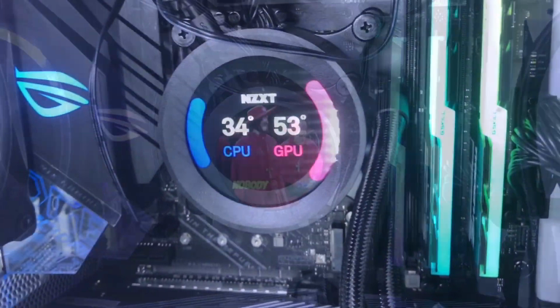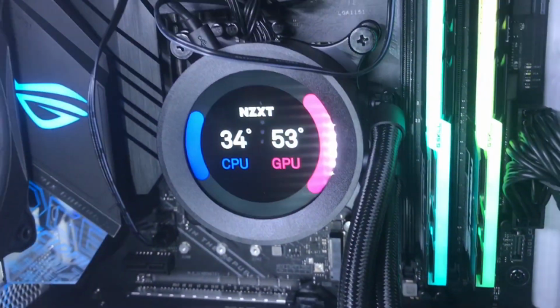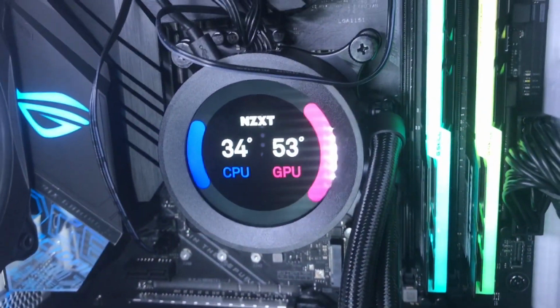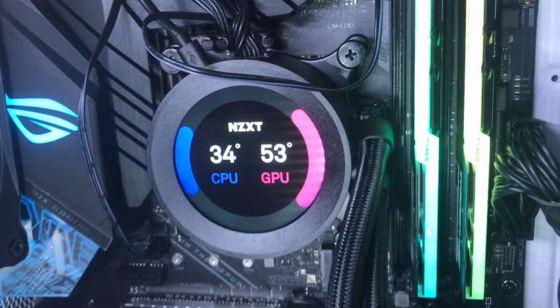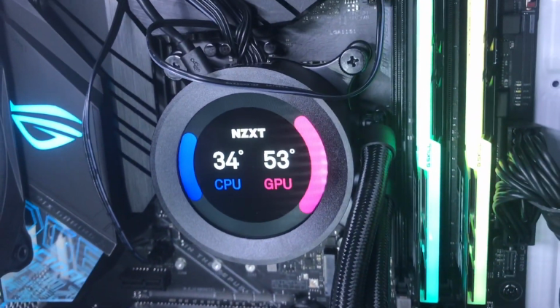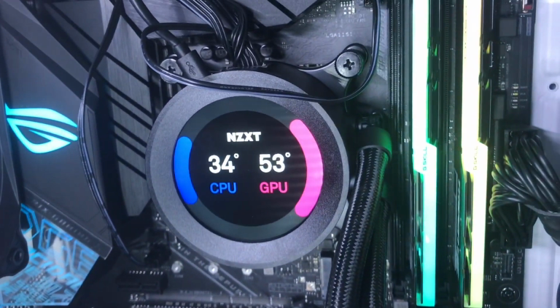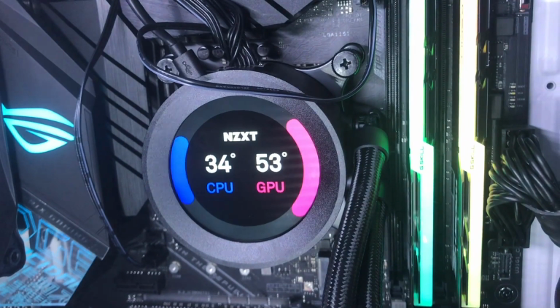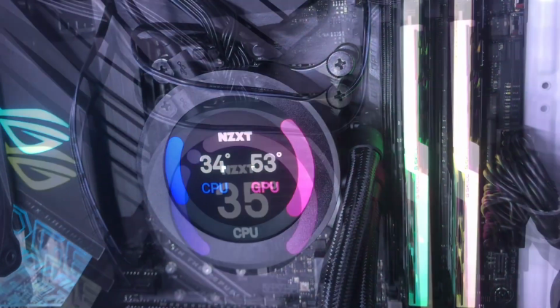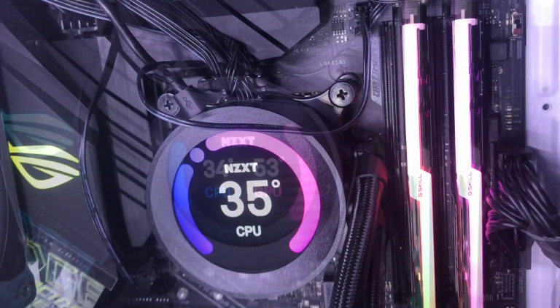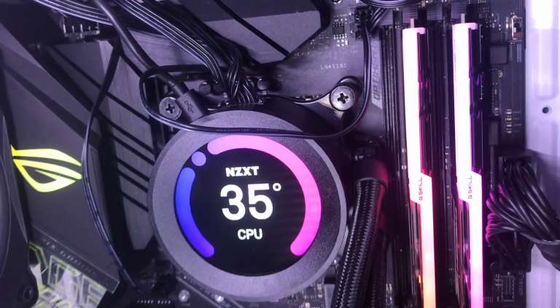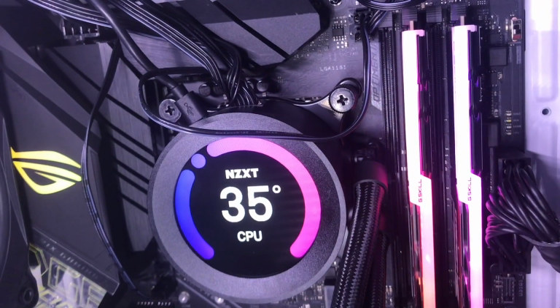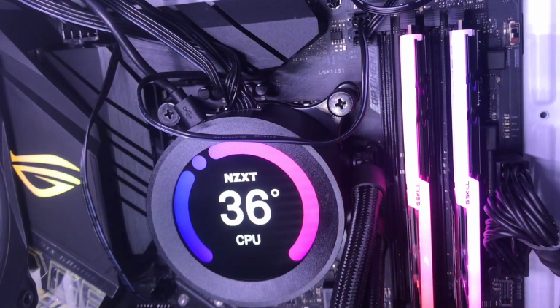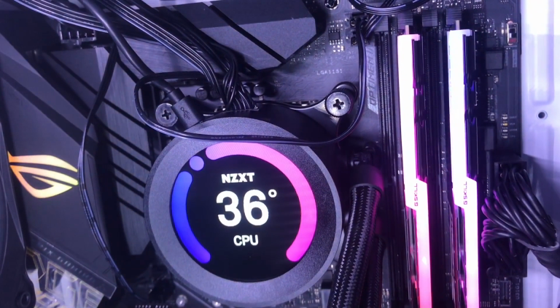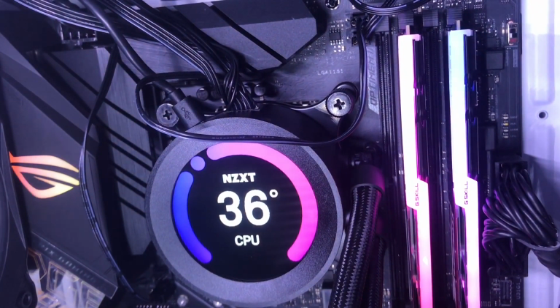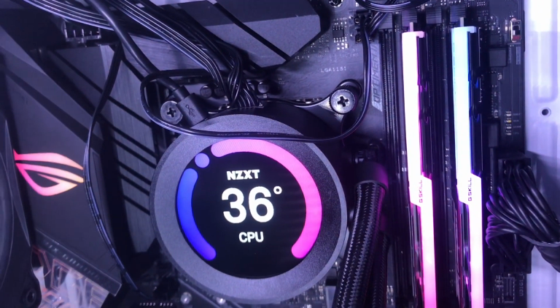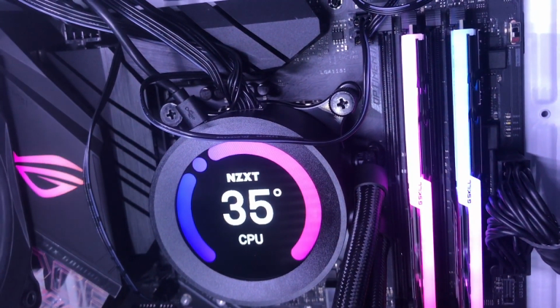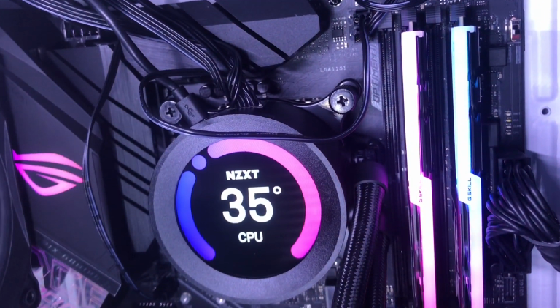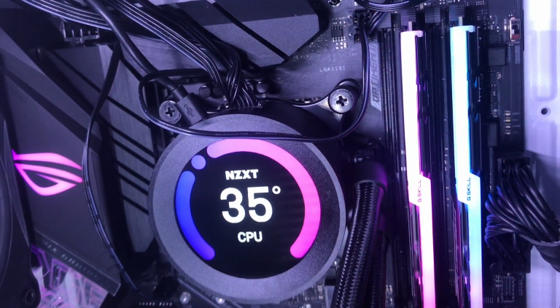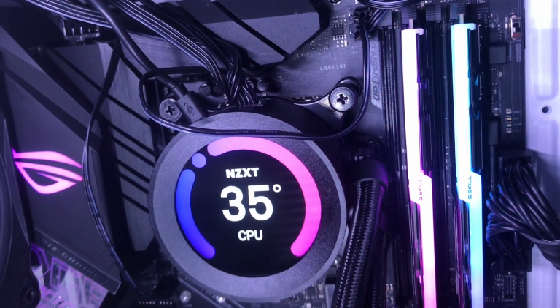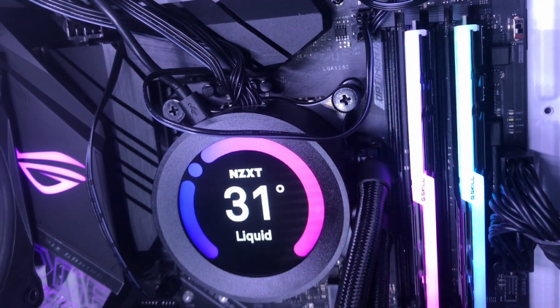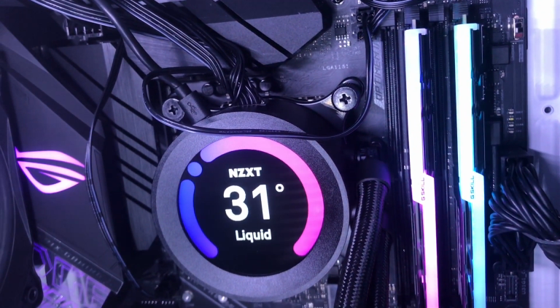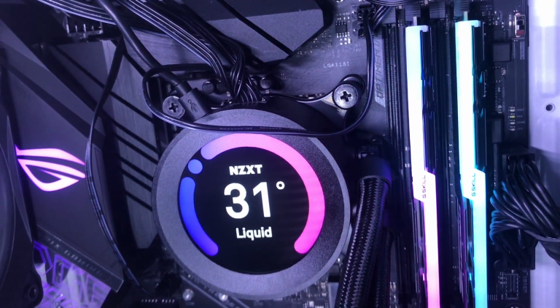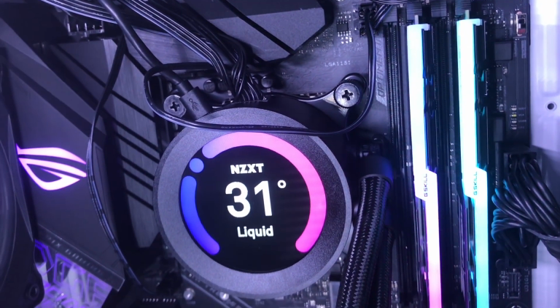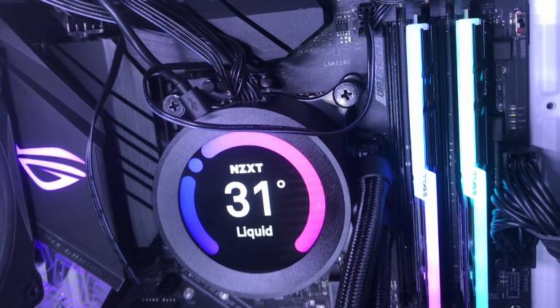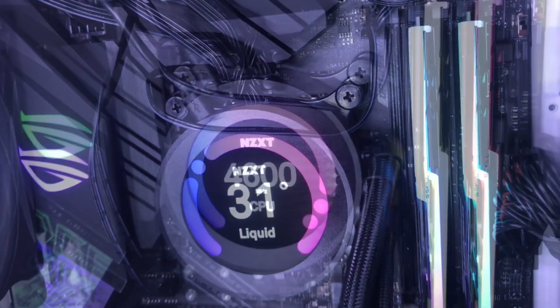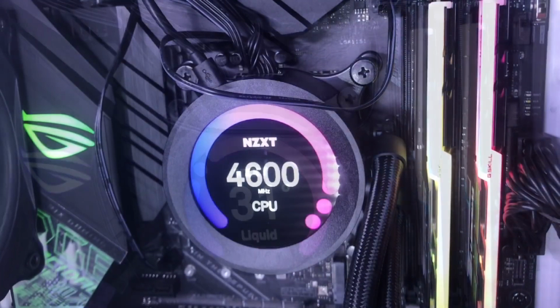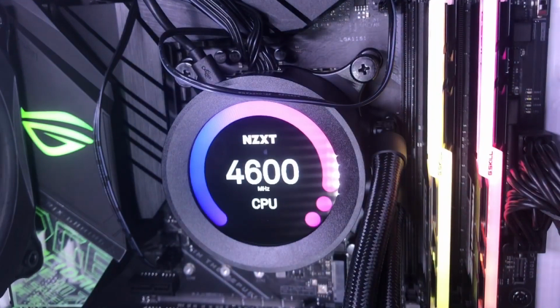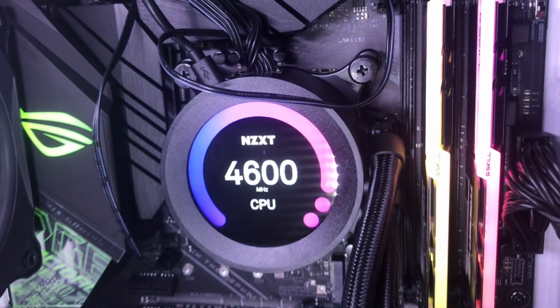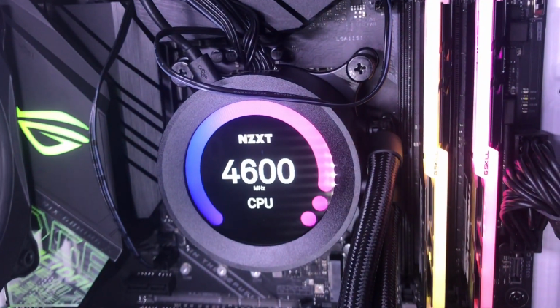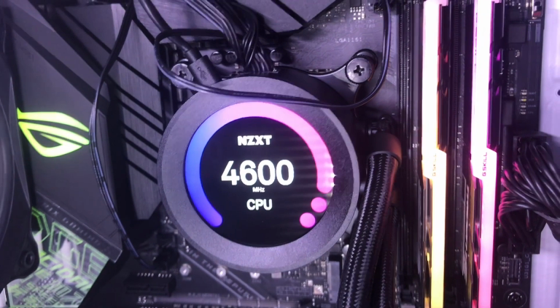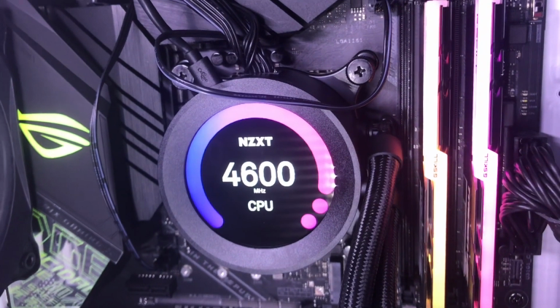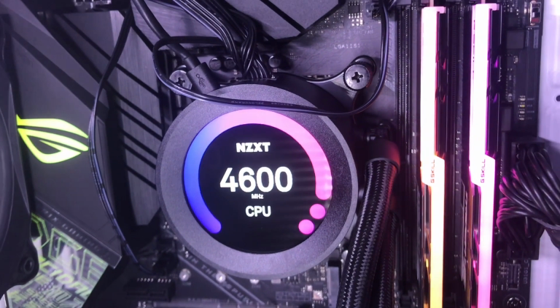It also allows you to see quick spec readouts, which are easy to change with the NZXT CAM software, as shown here.